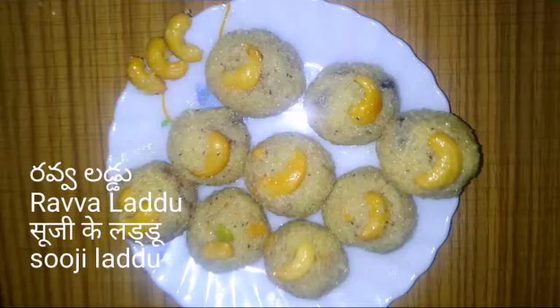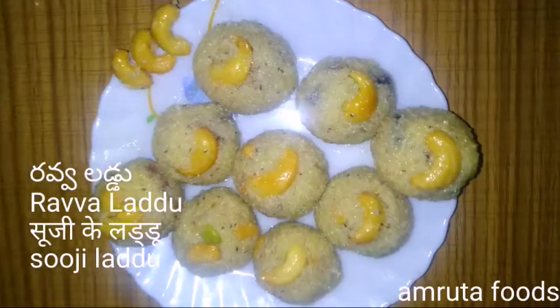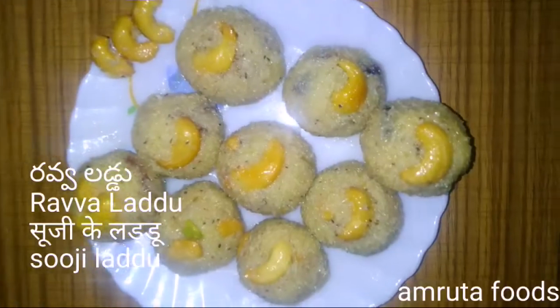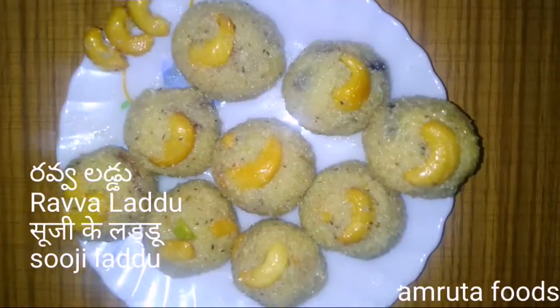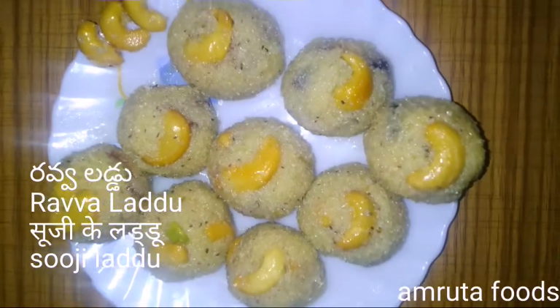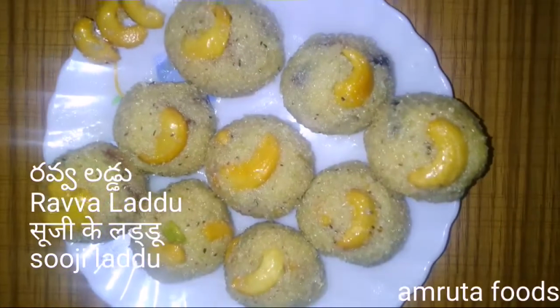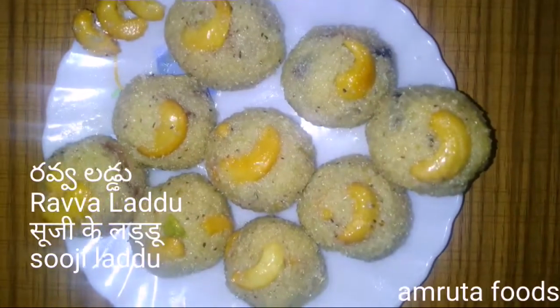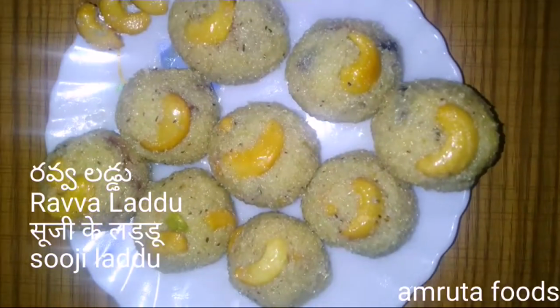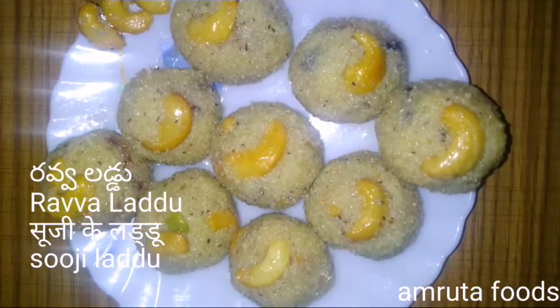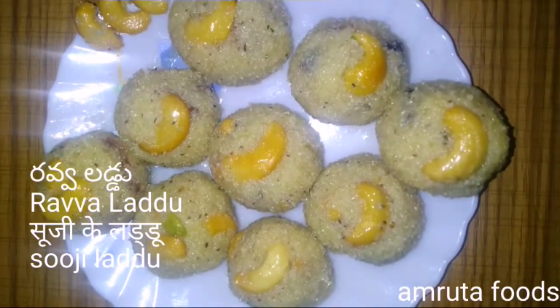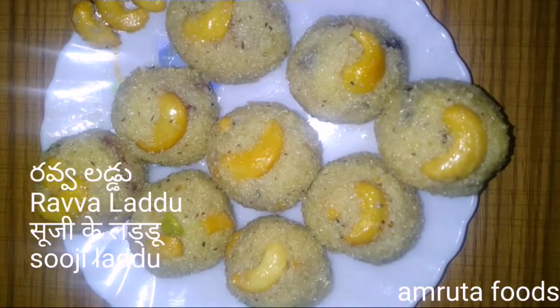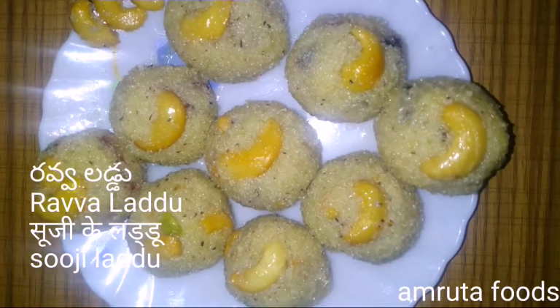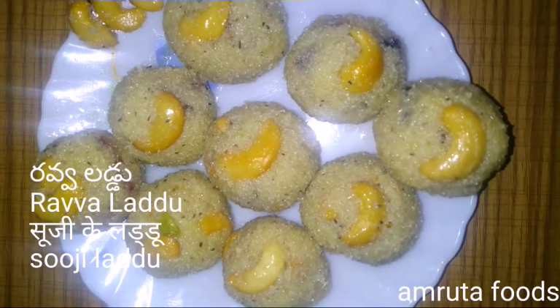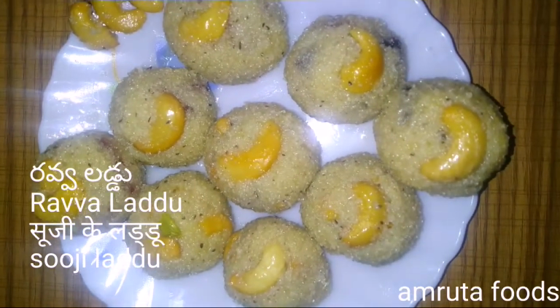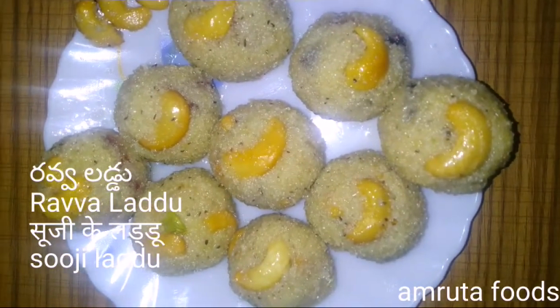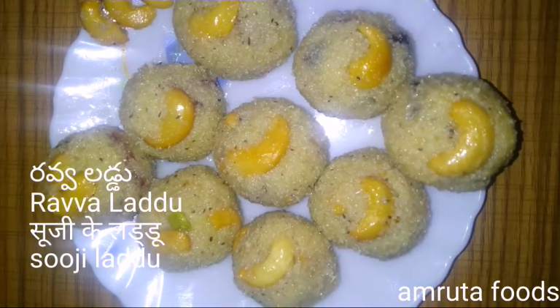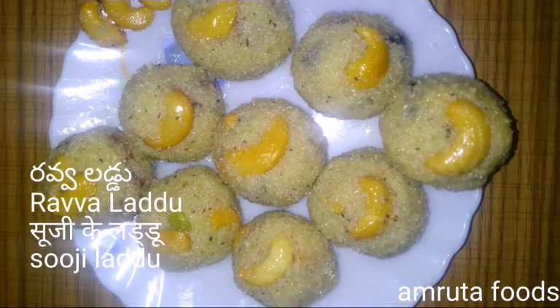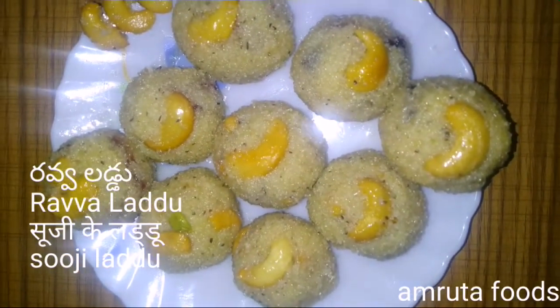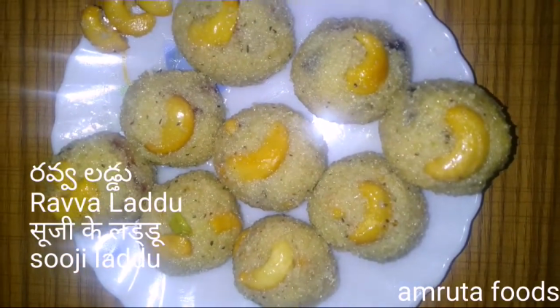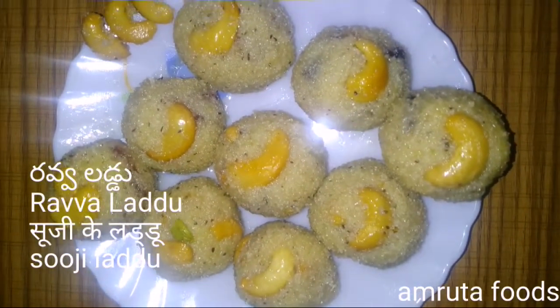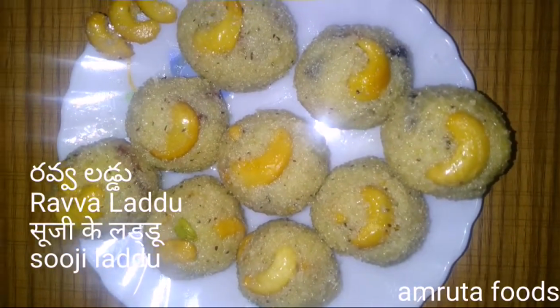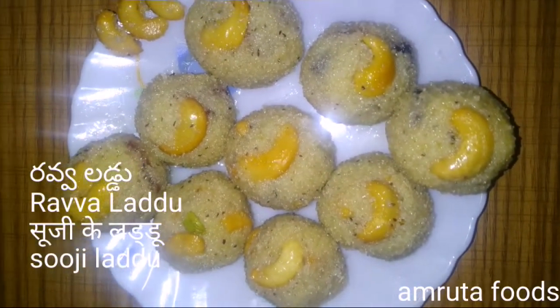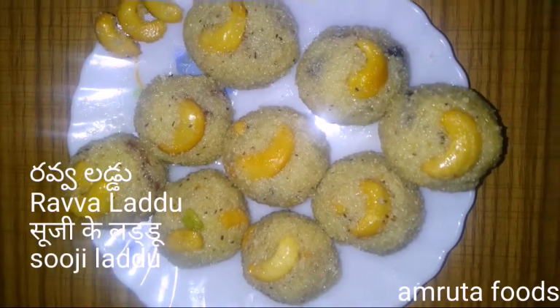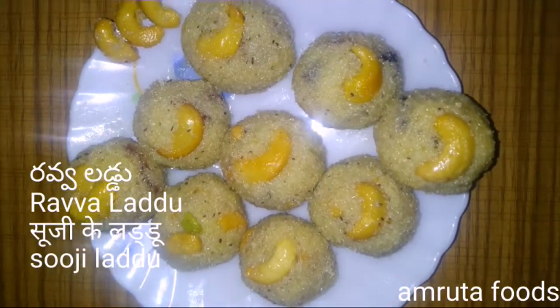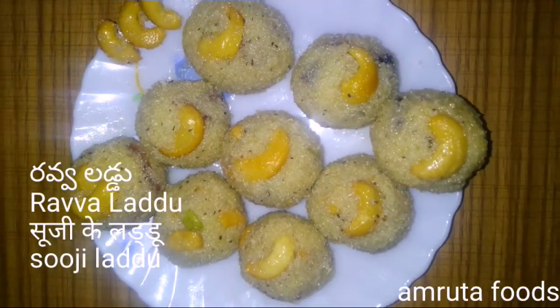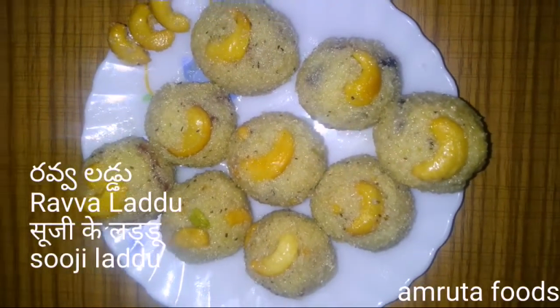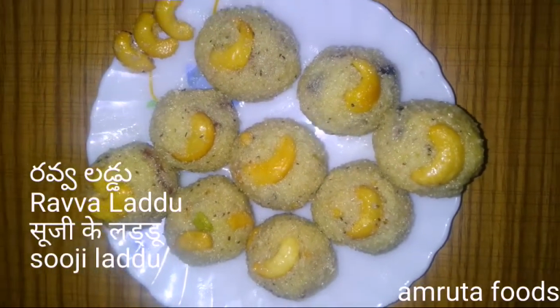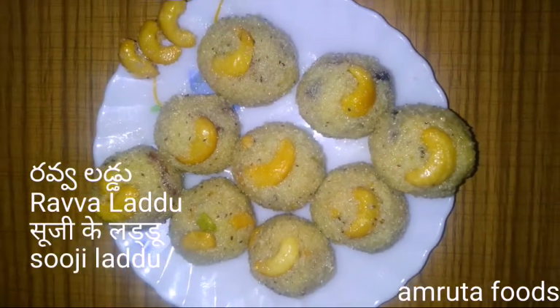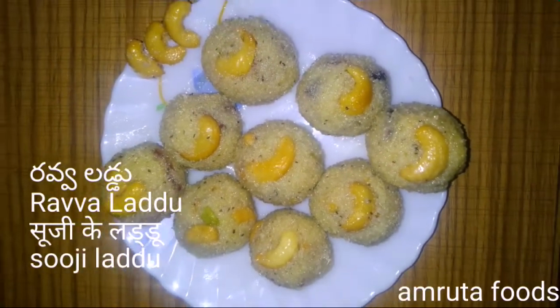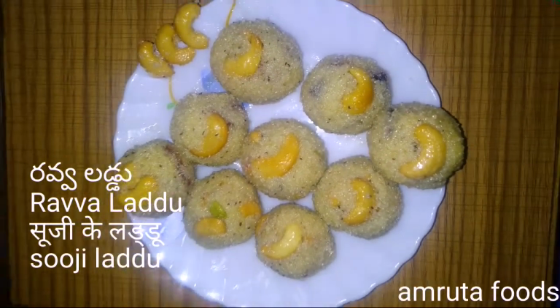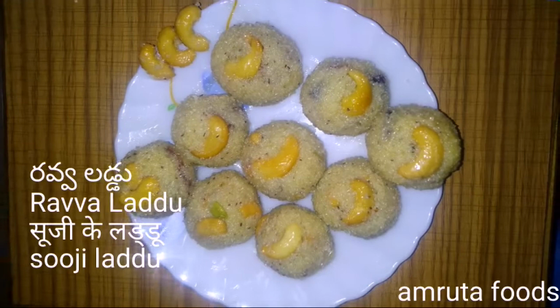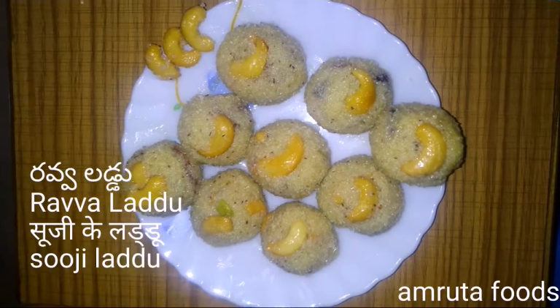Hello, Namaste. Welcome to Amruta Foods, United Recipe. Ravva Laddu.